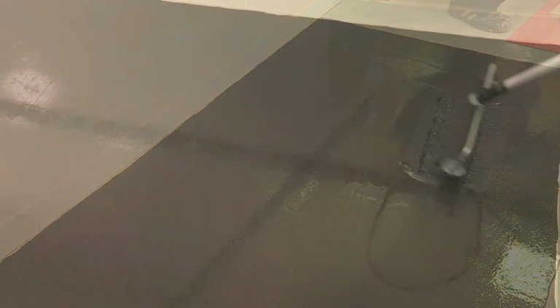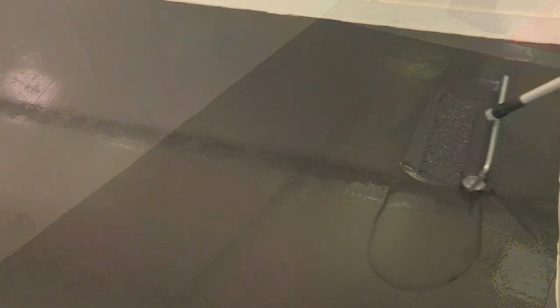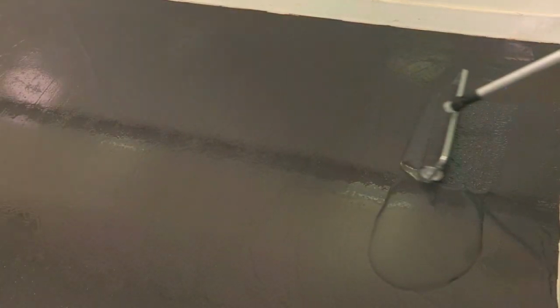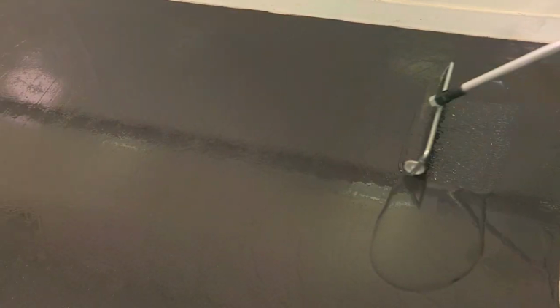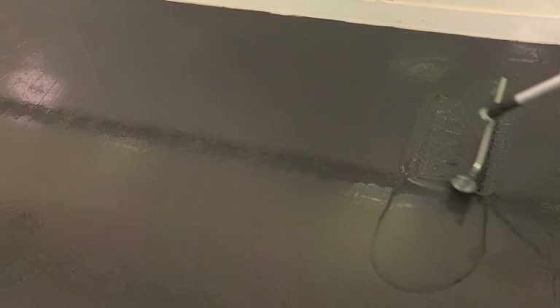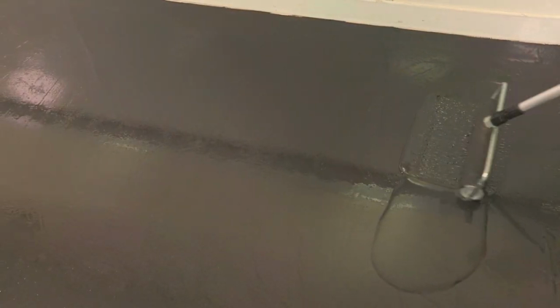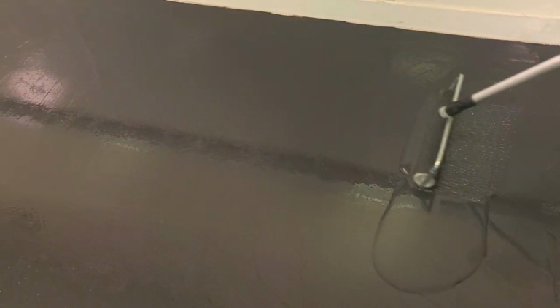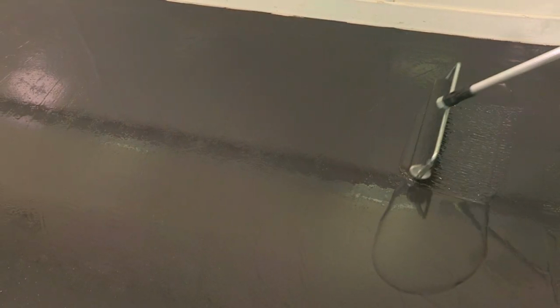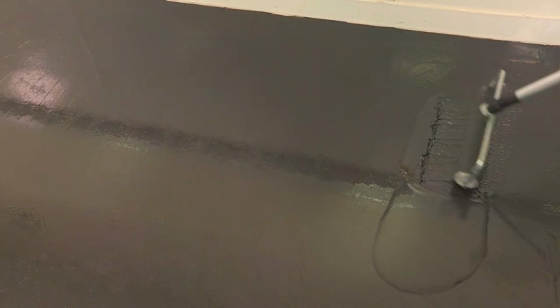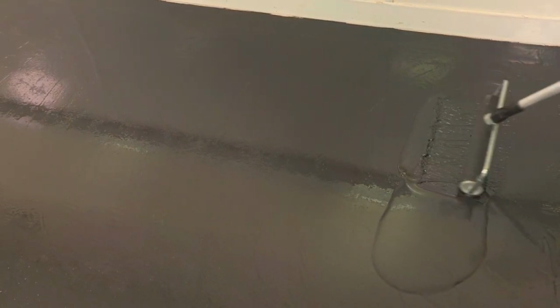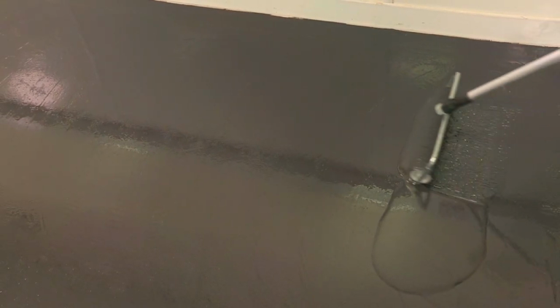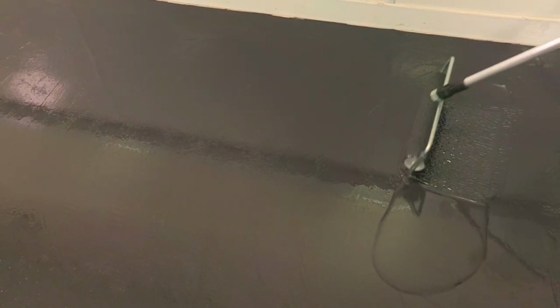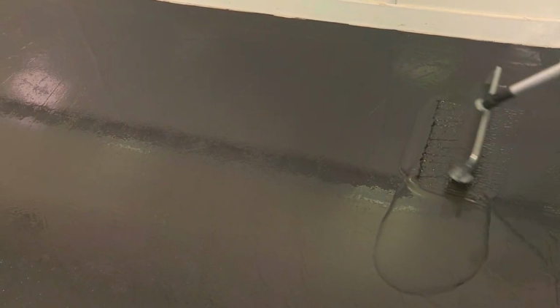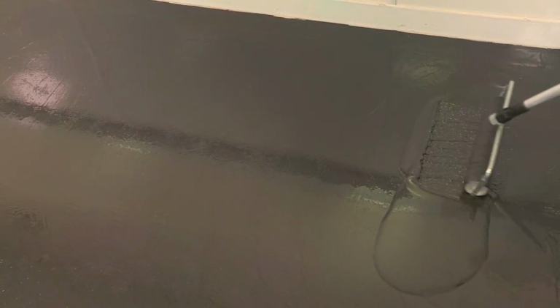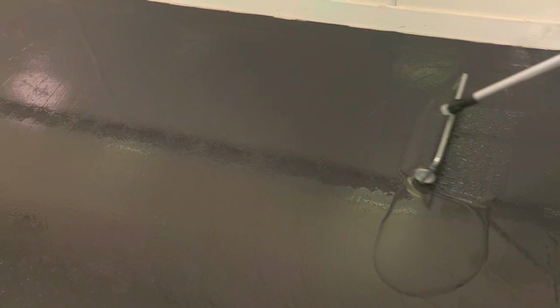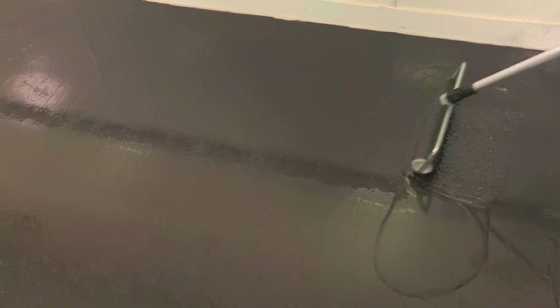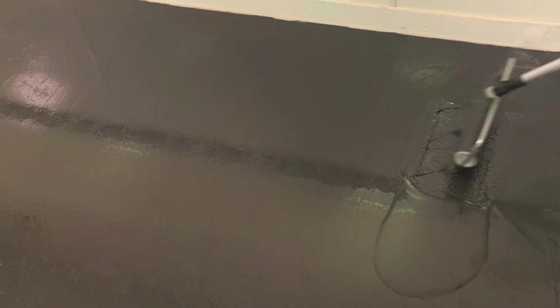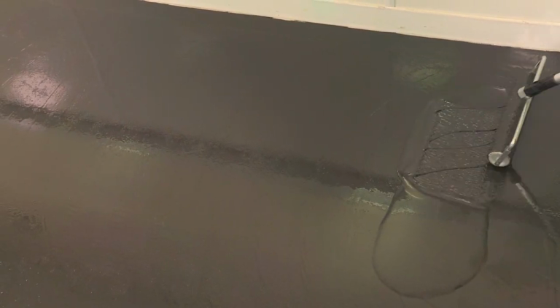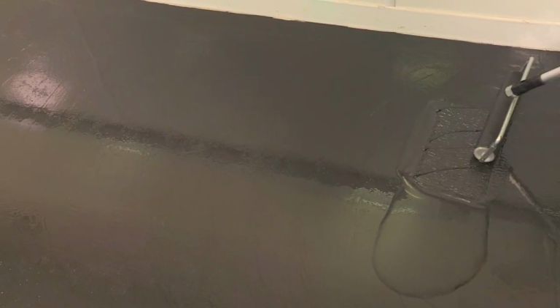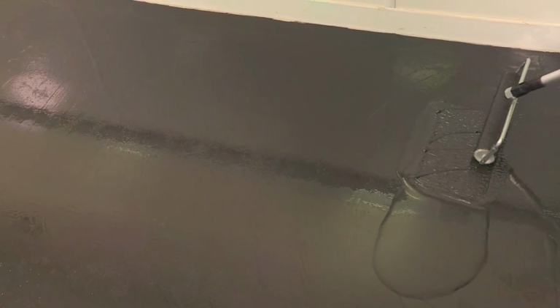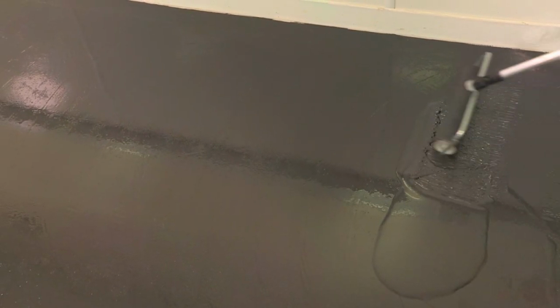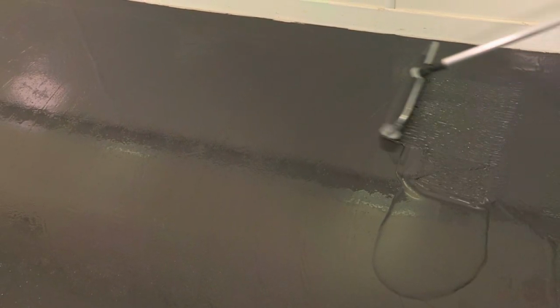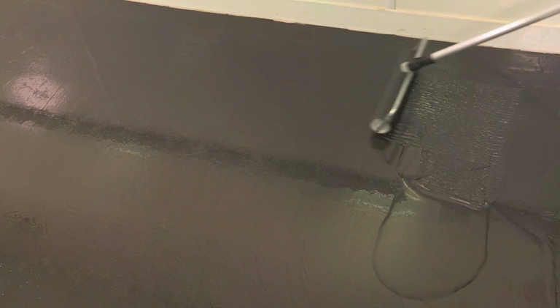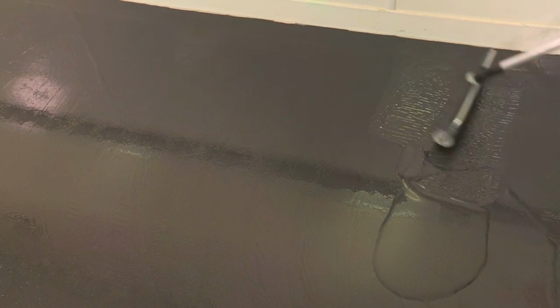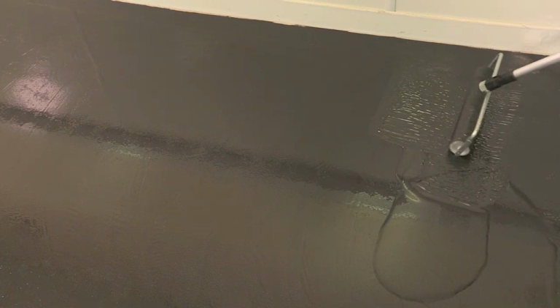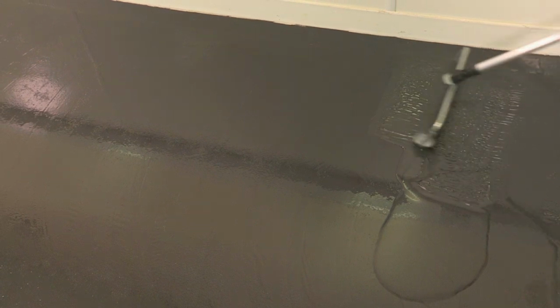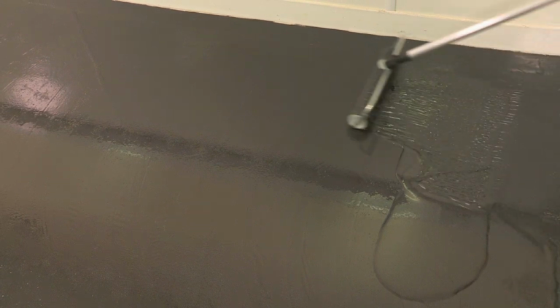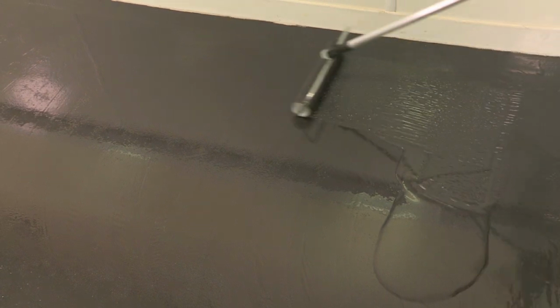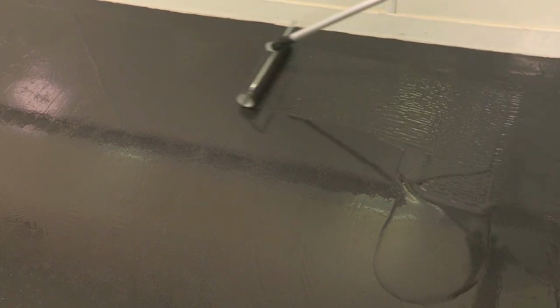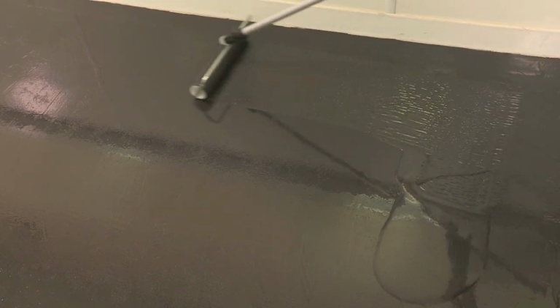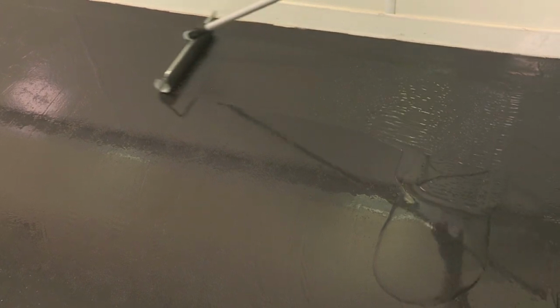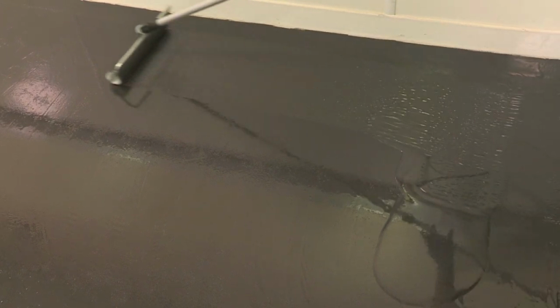Then, using a pre-coated roller, roll the material to obtain an even, pinhole-free coating.